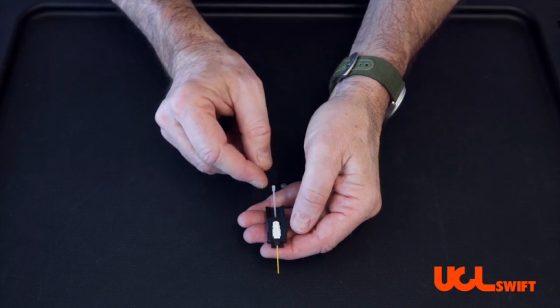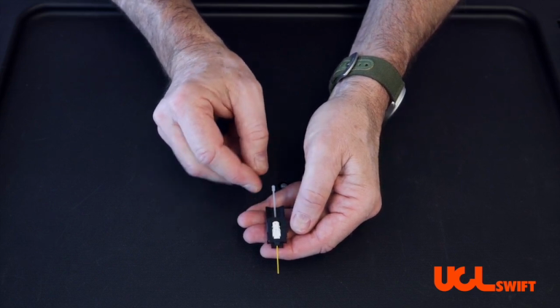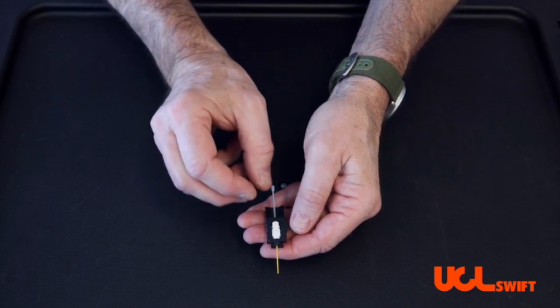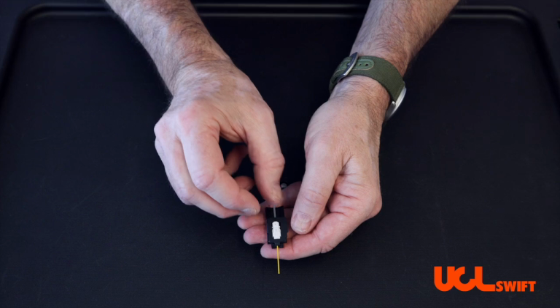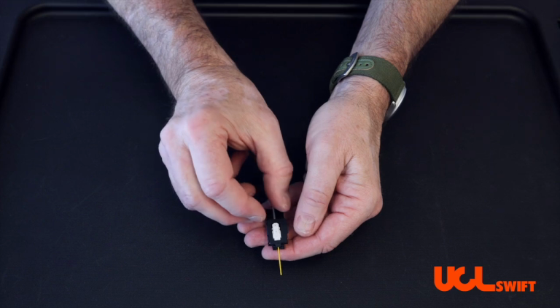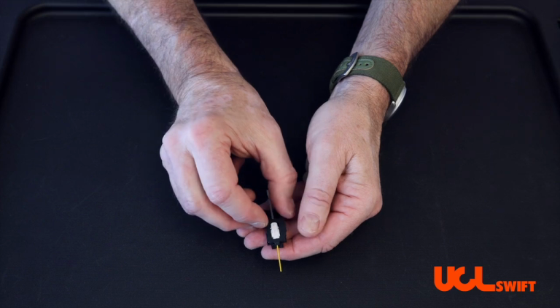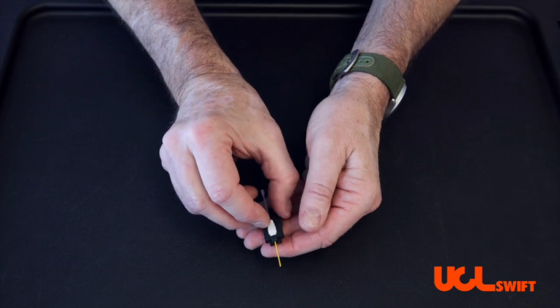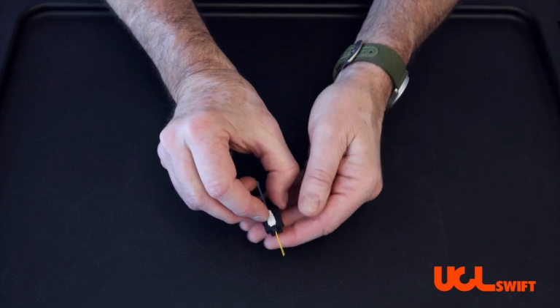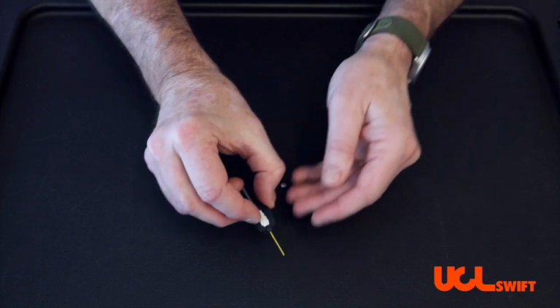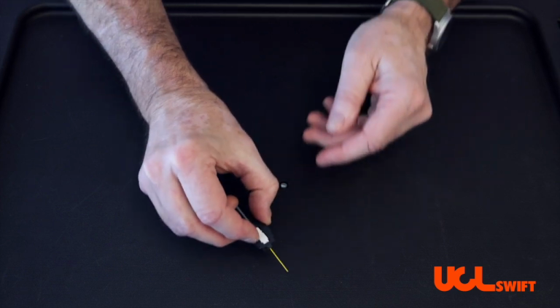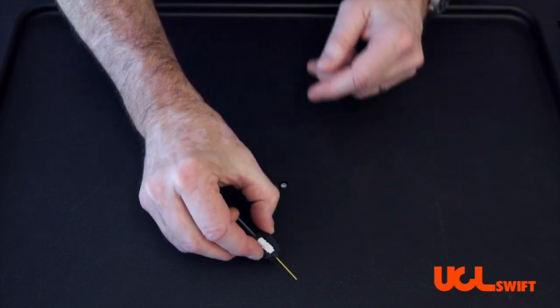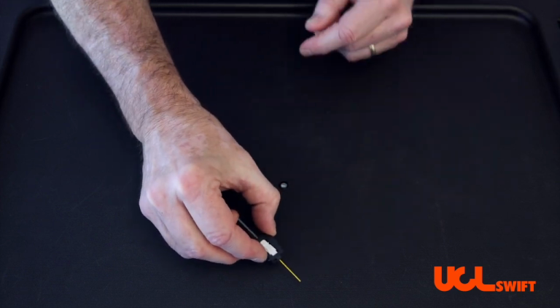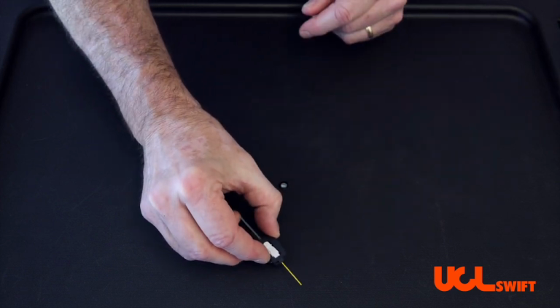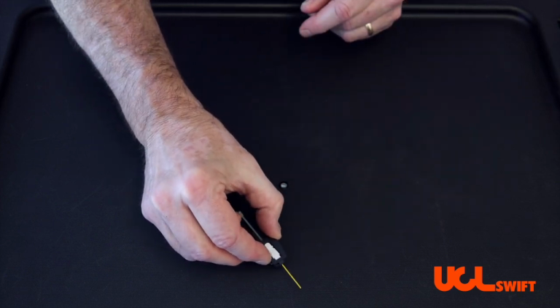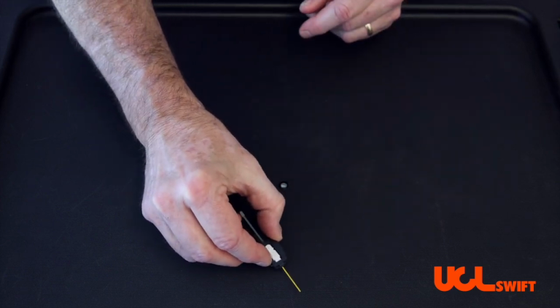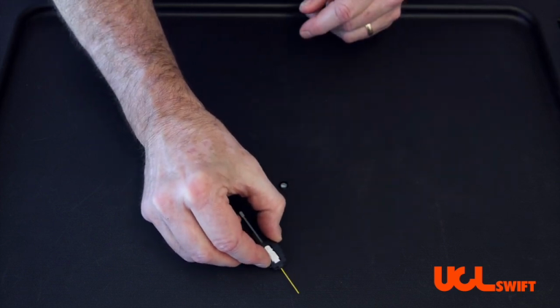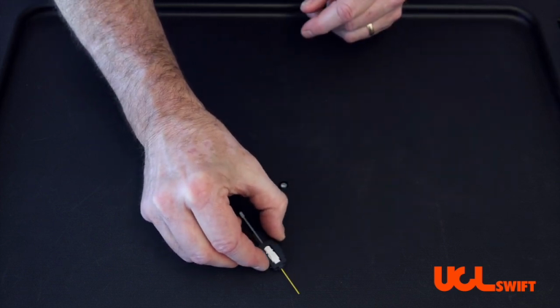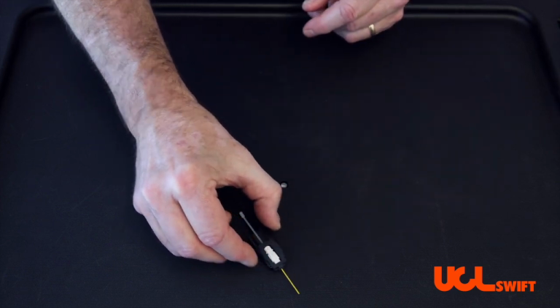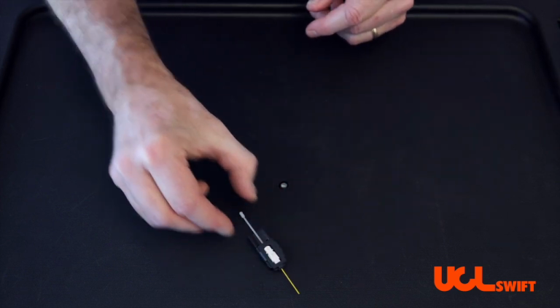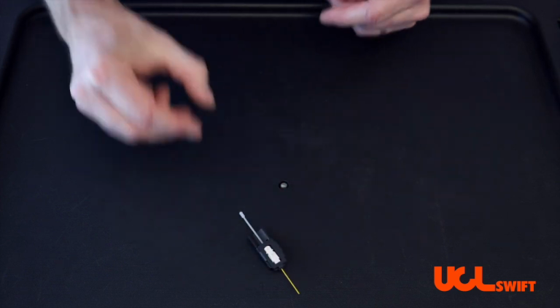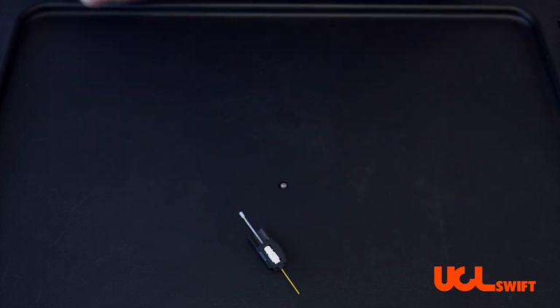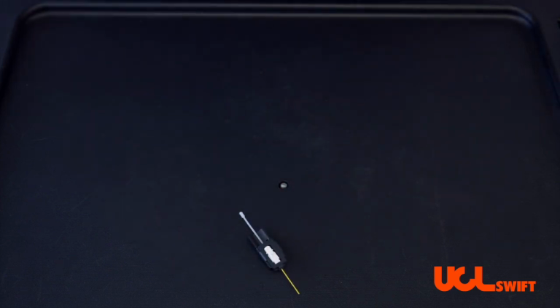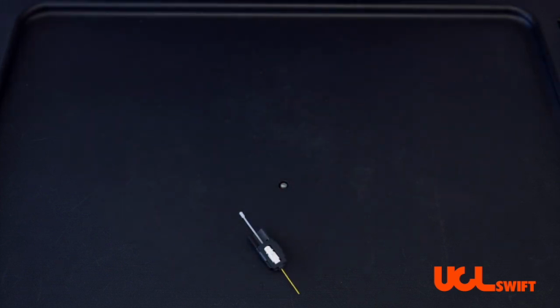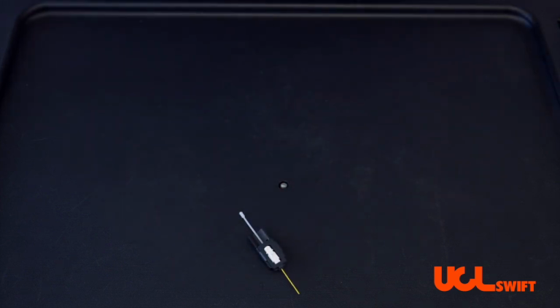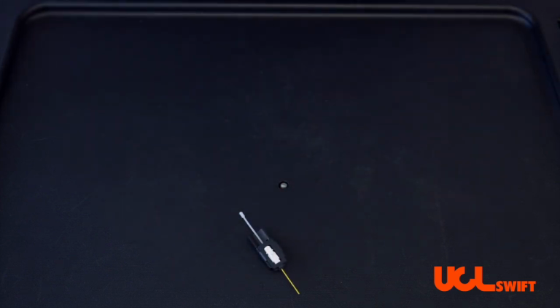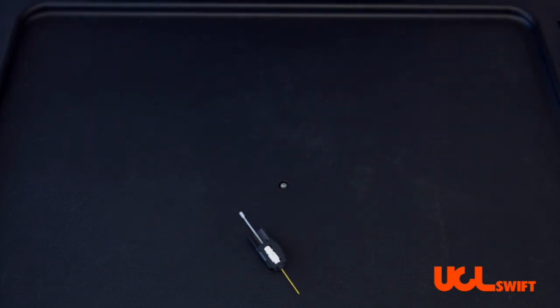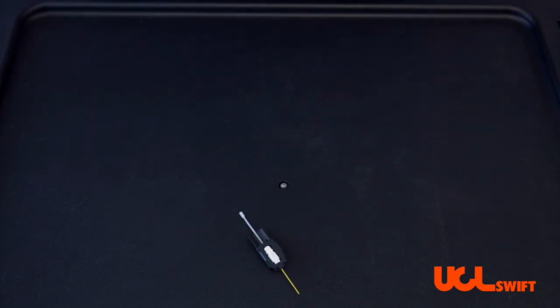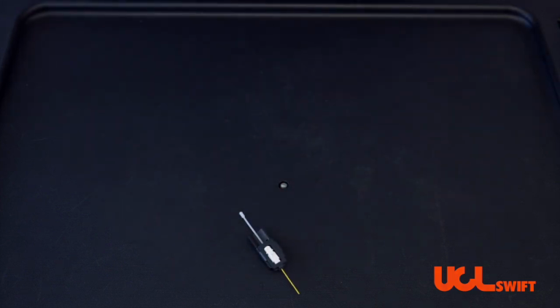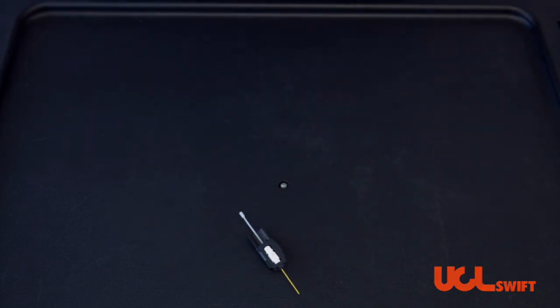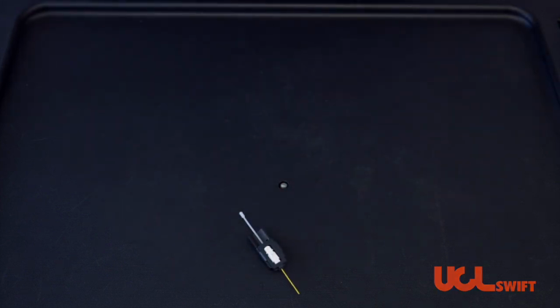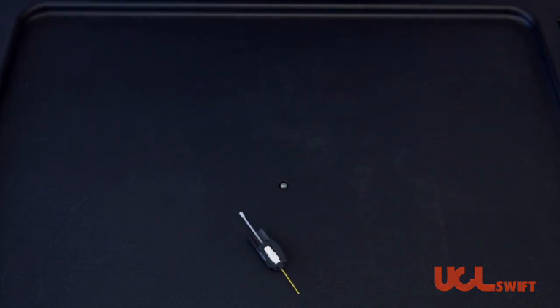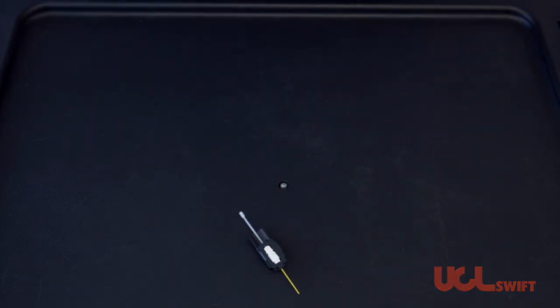Once you hear that, you know you have the connector properly seated in the holder.